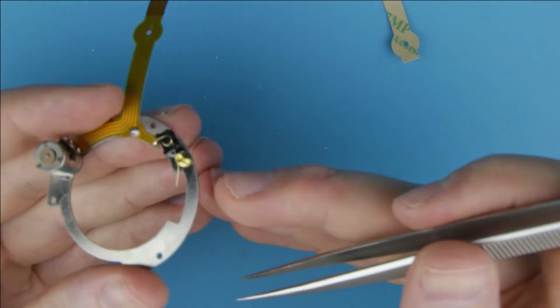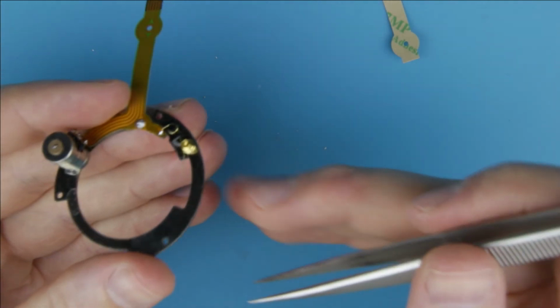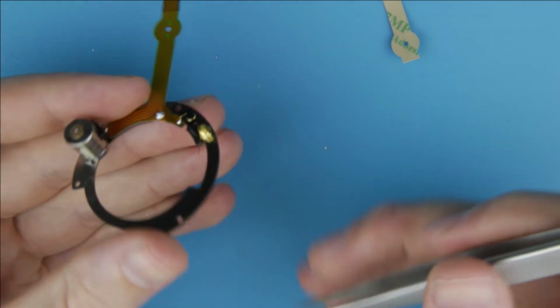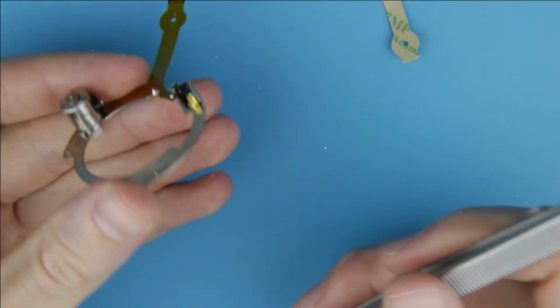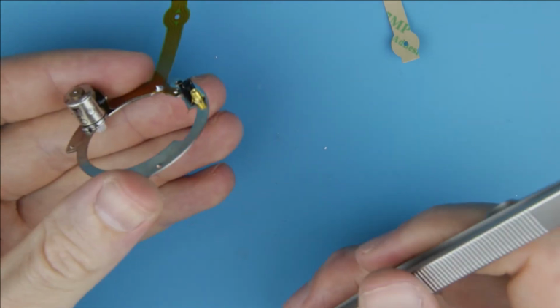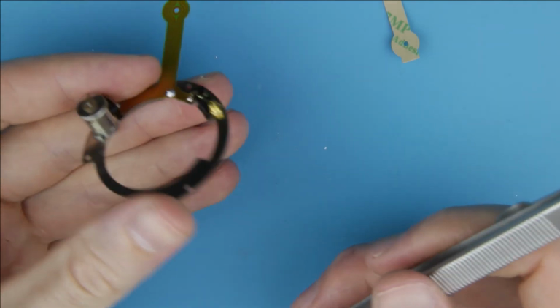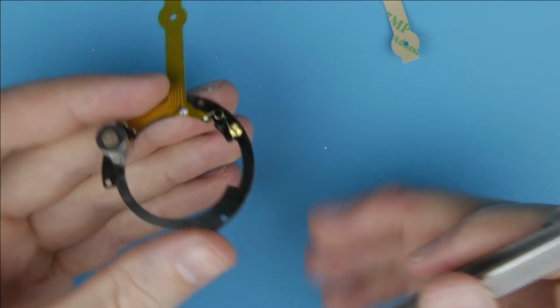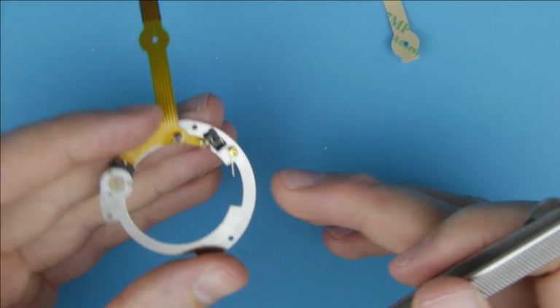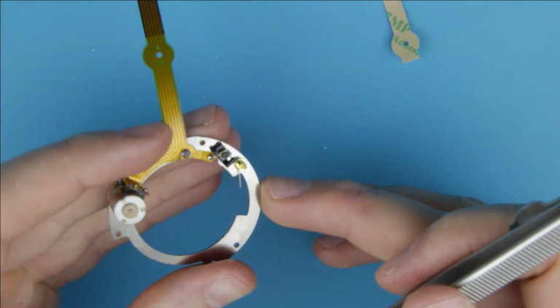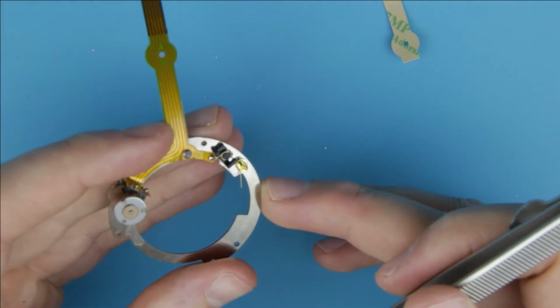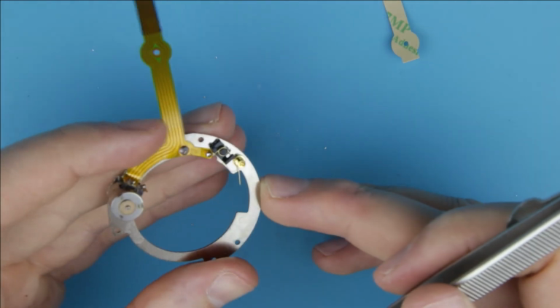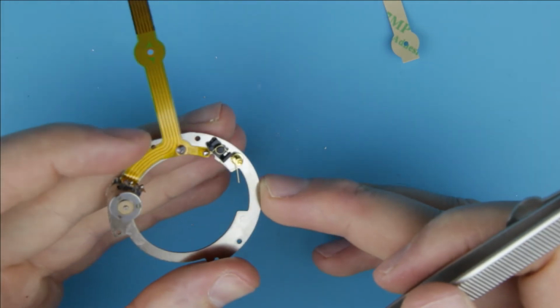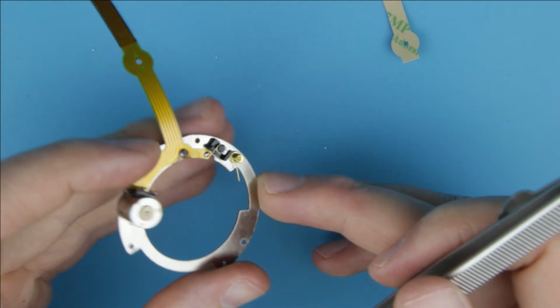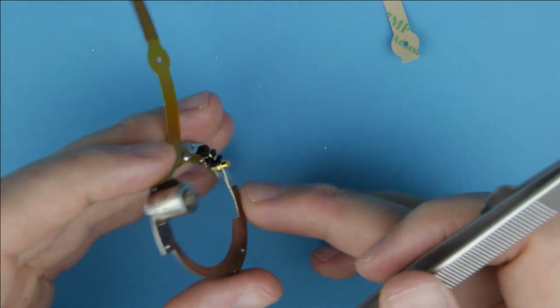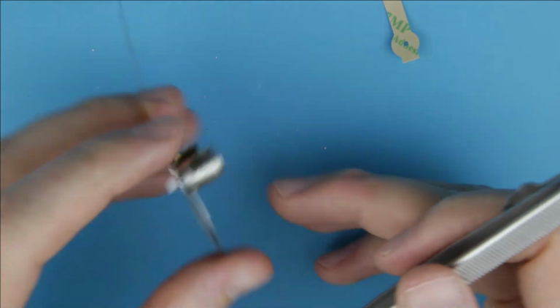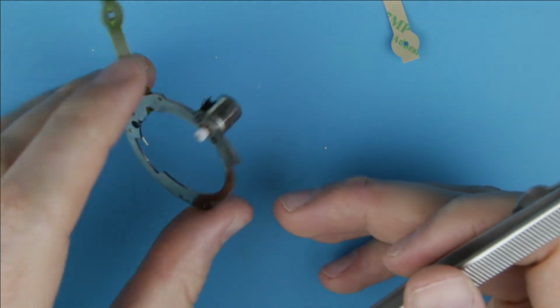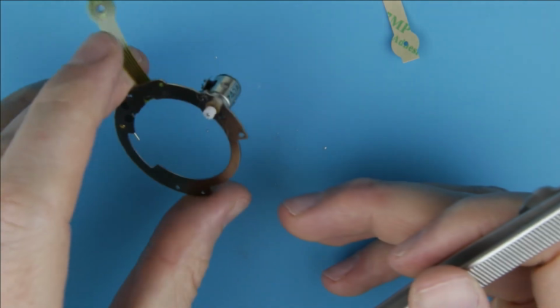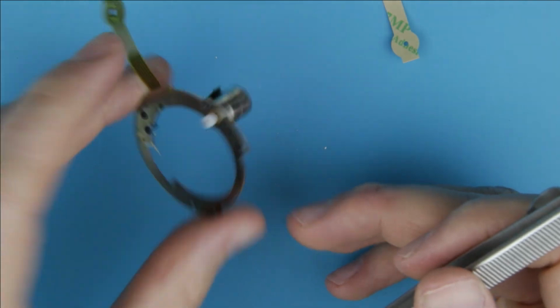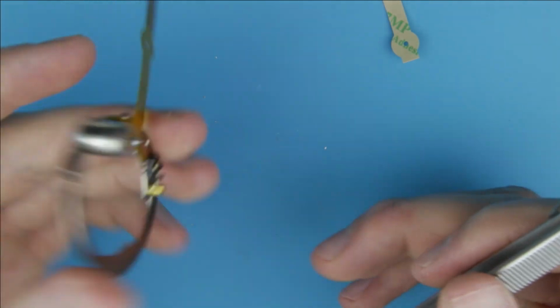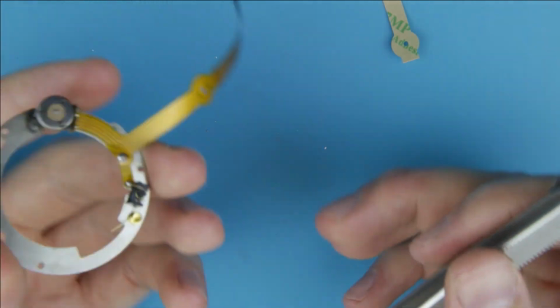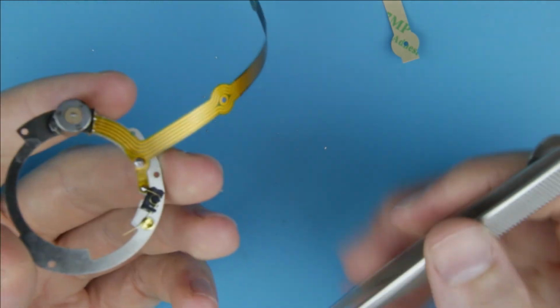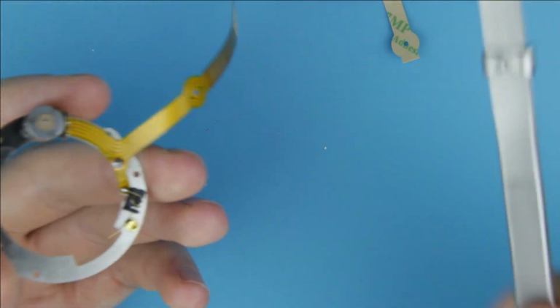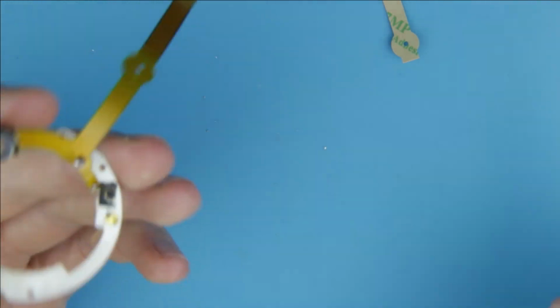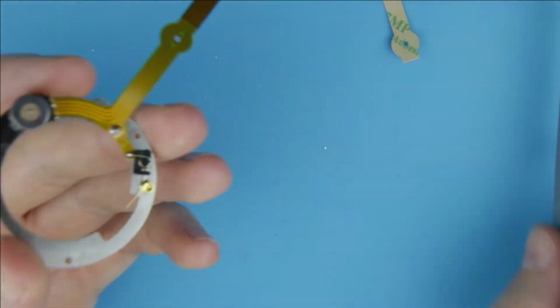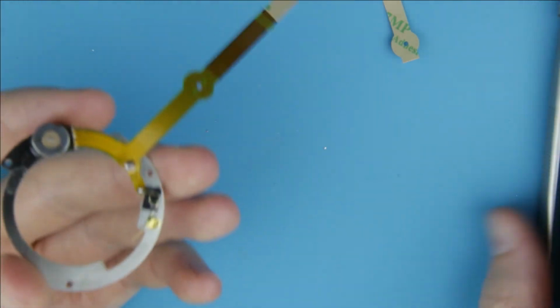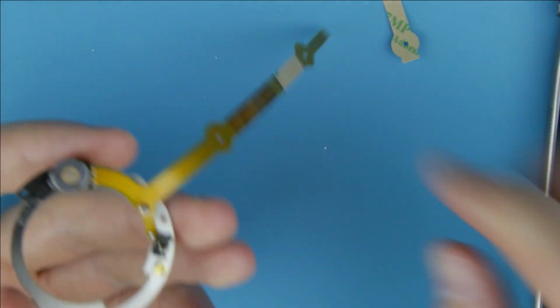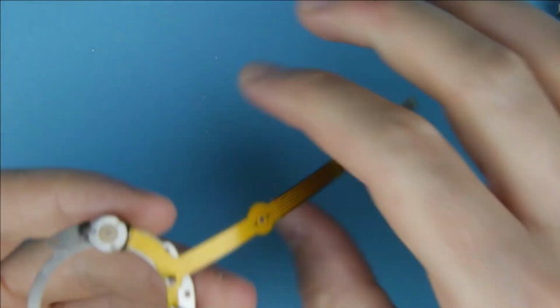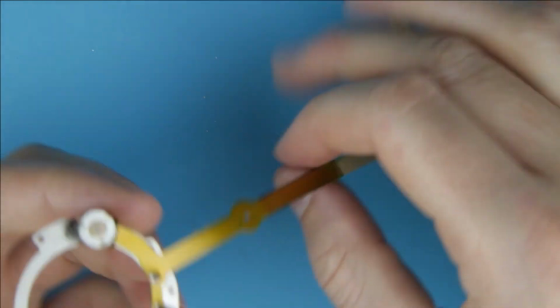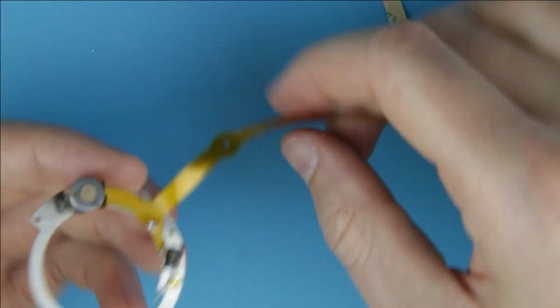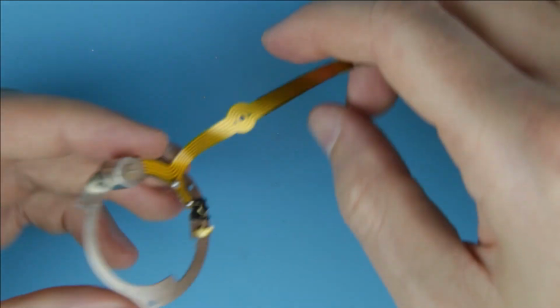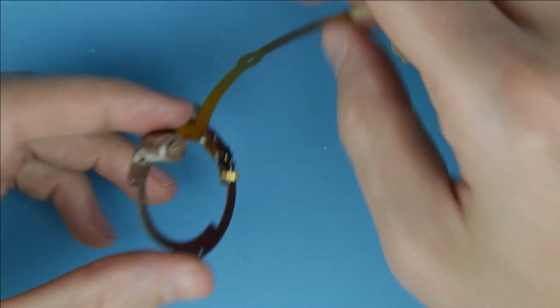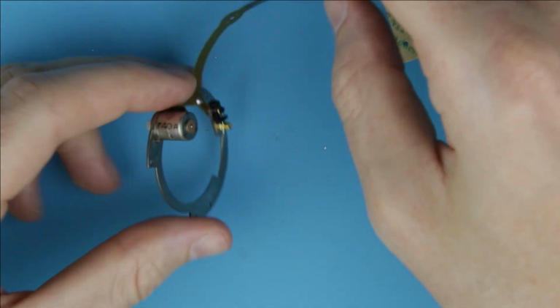We are done with replacing the flat cable on the aperture unit. In the next video I continue with assembling the lens.